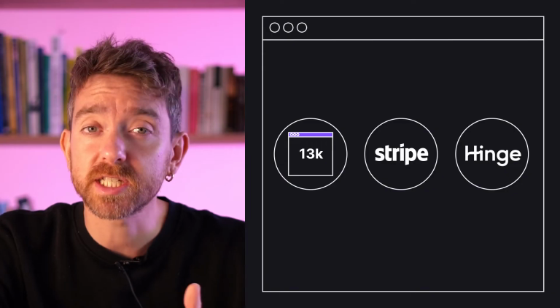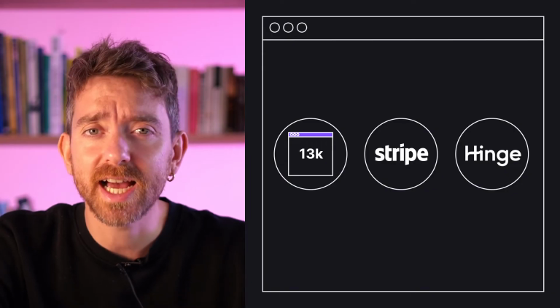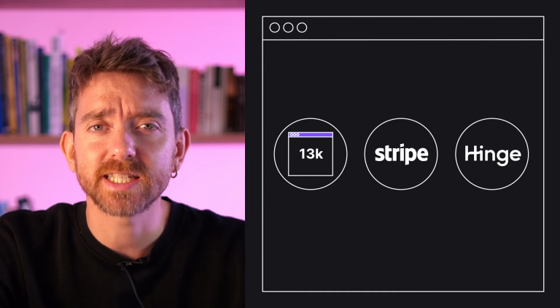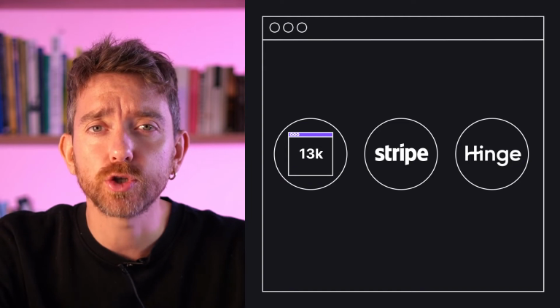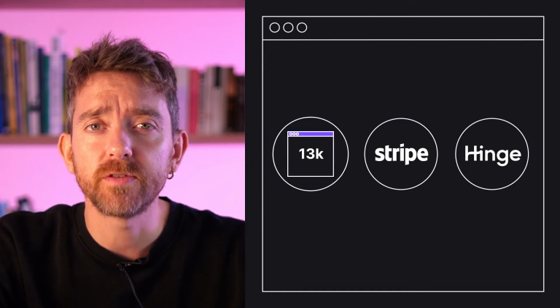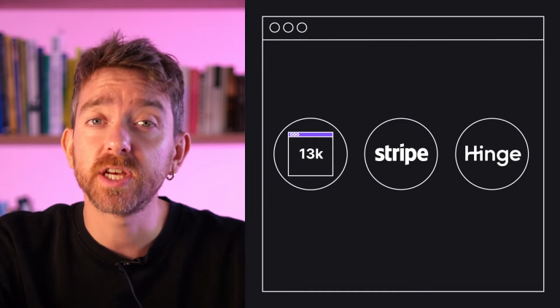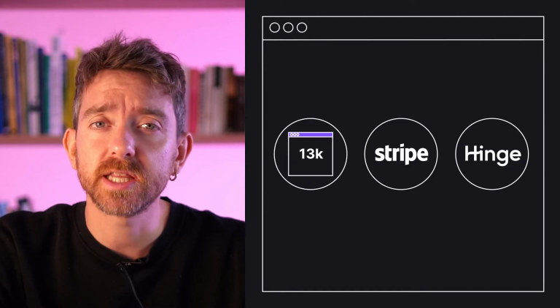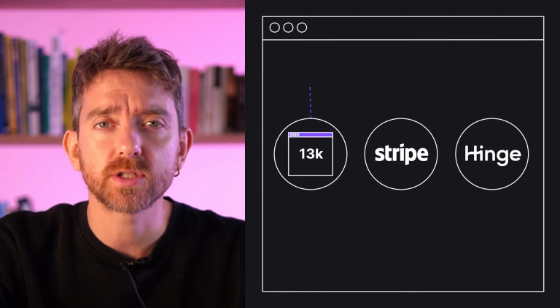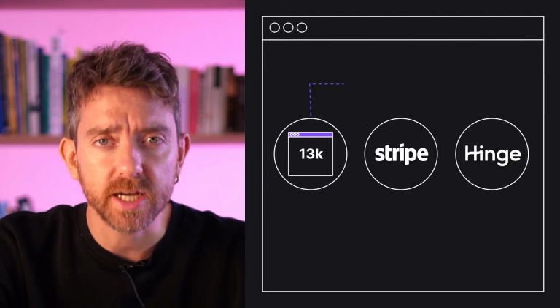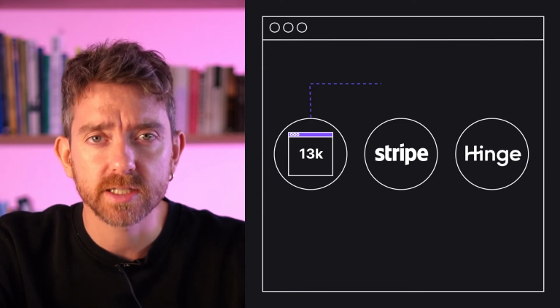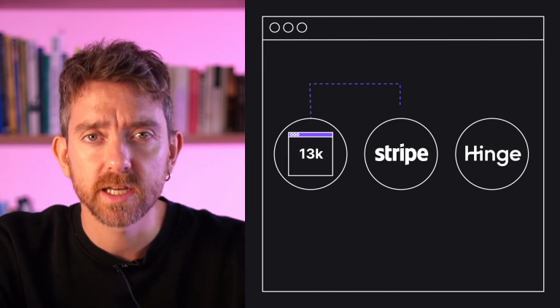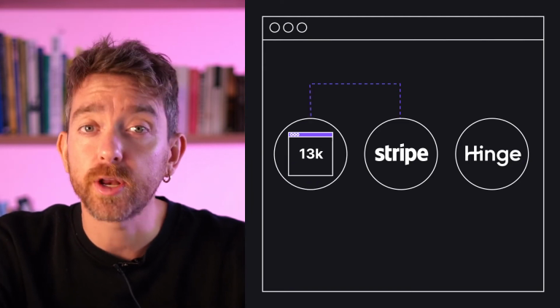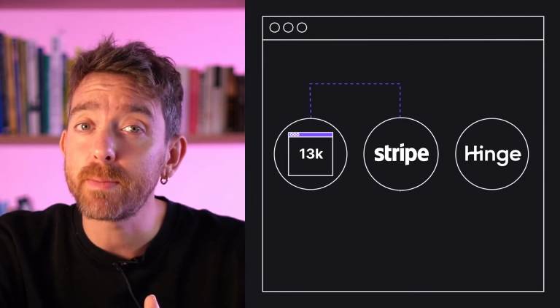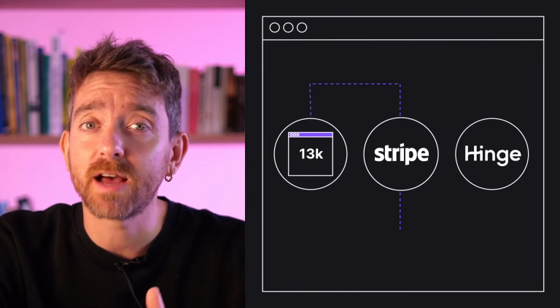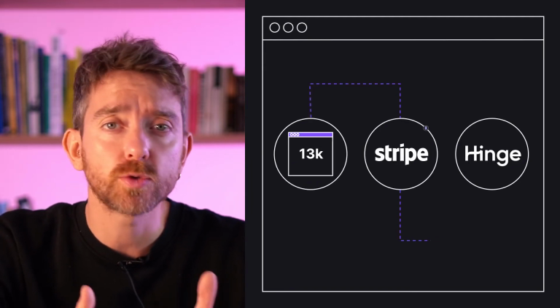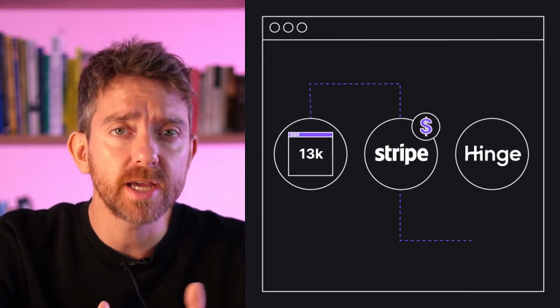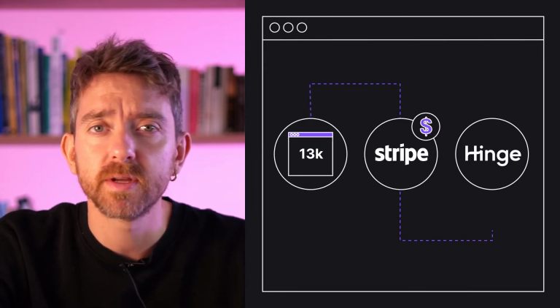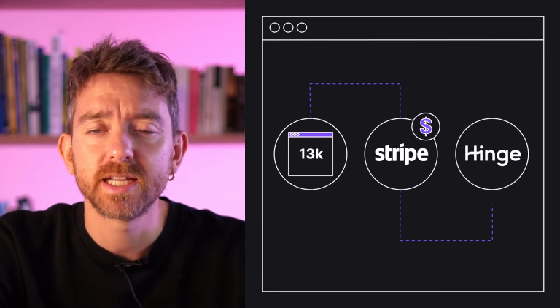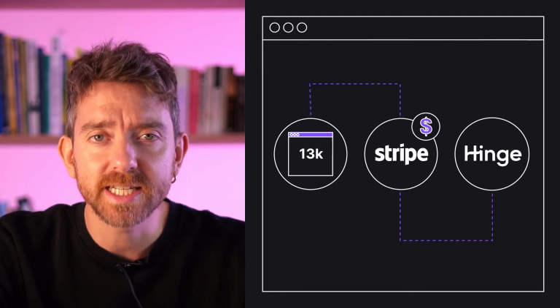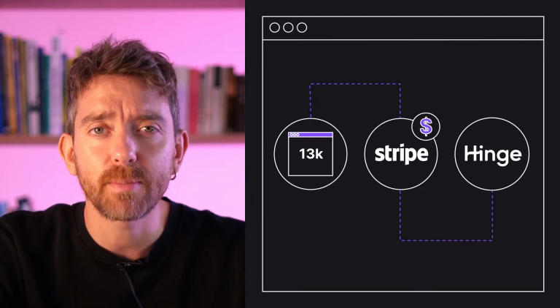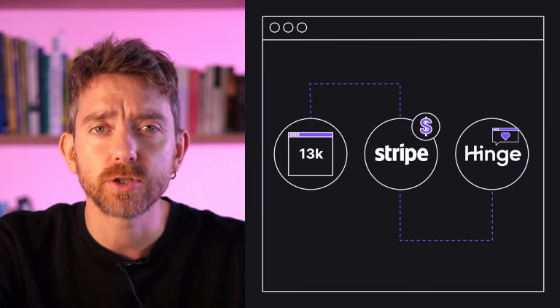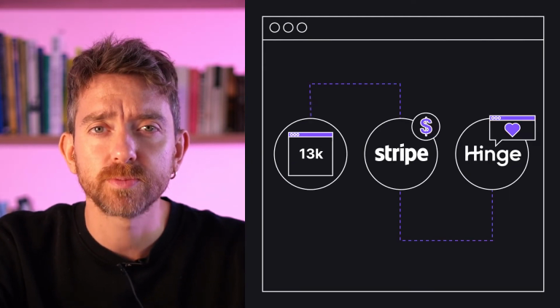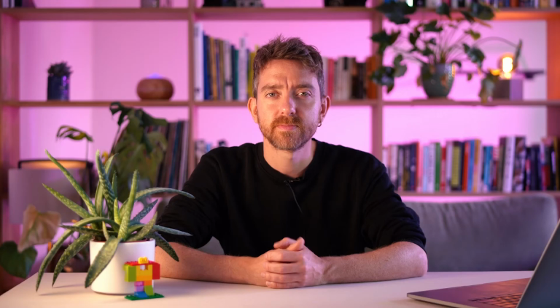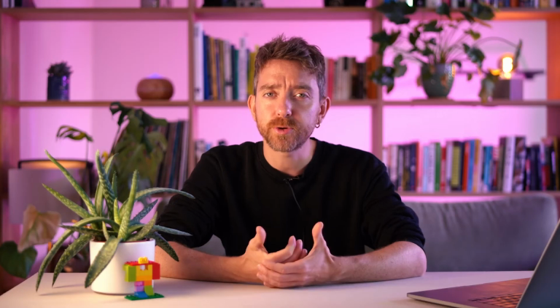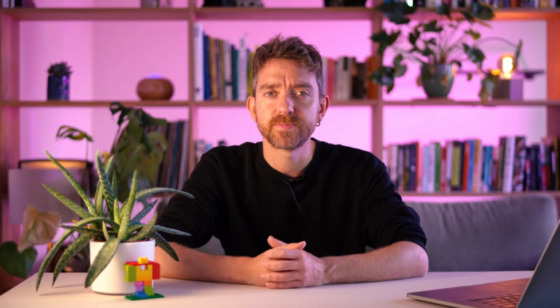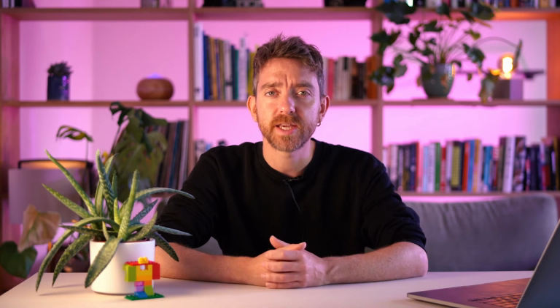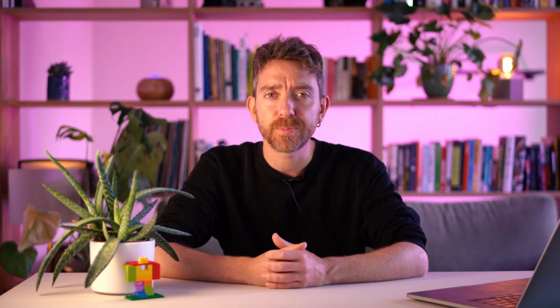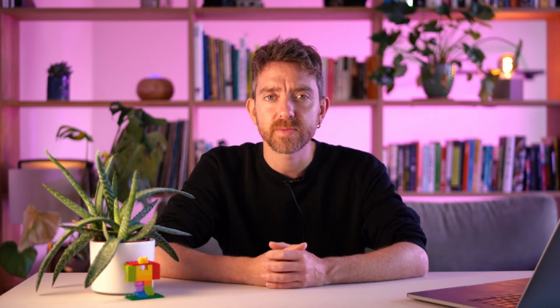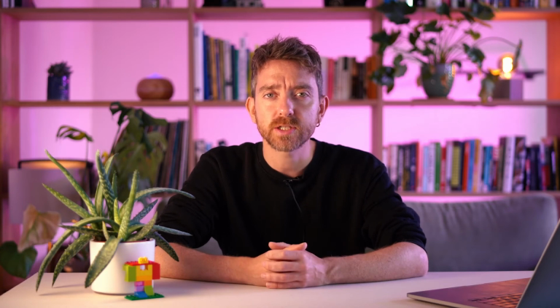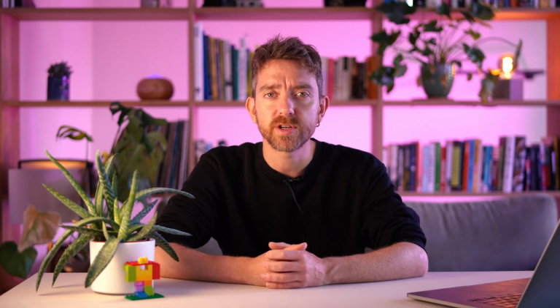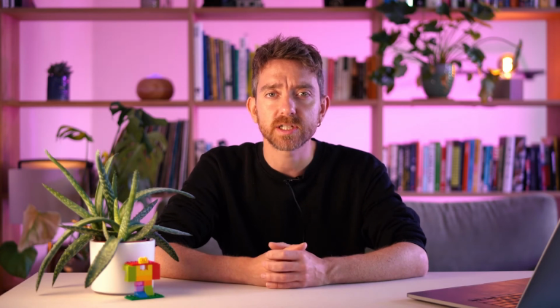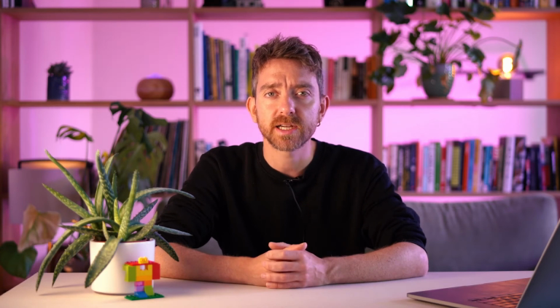Rudderstack is now used by over 13,000 sites, including payment platform Stripe and dating app Hinge. So there you go, that's the story of Rudderstack.